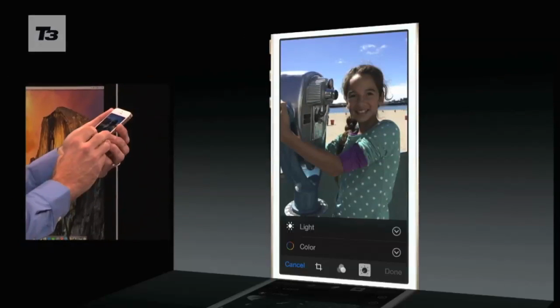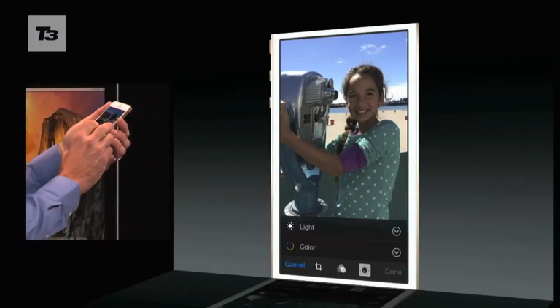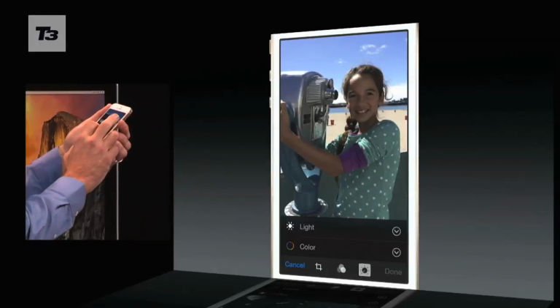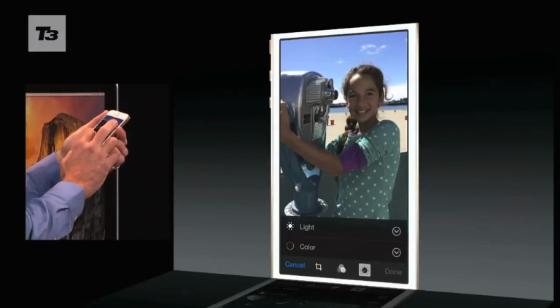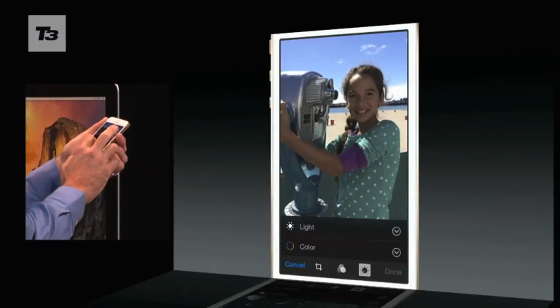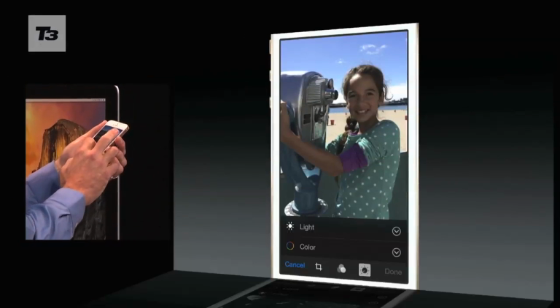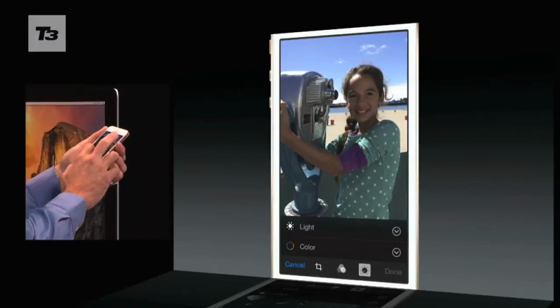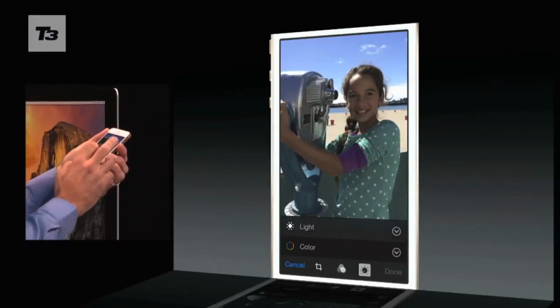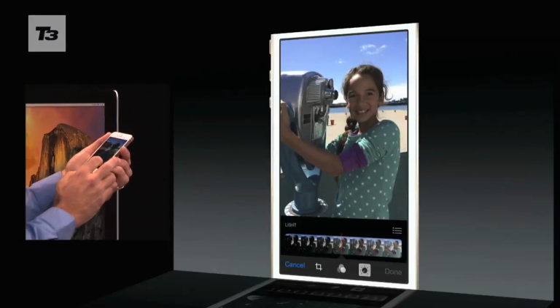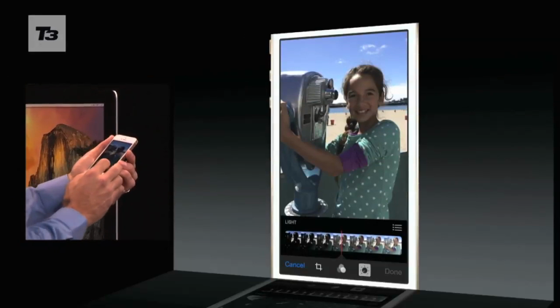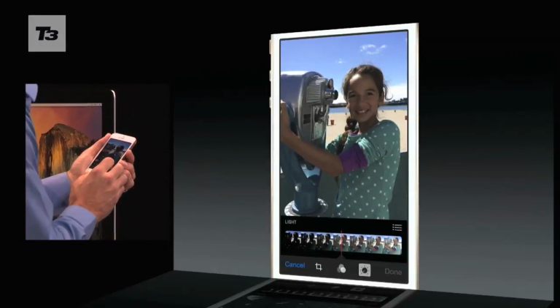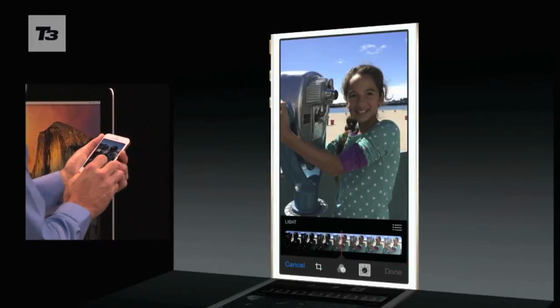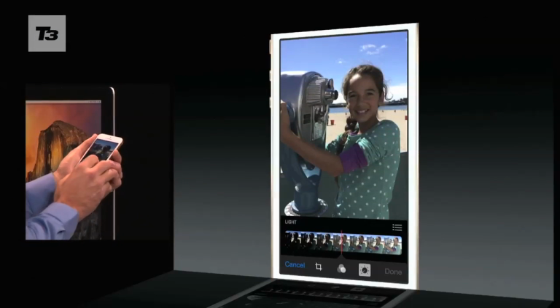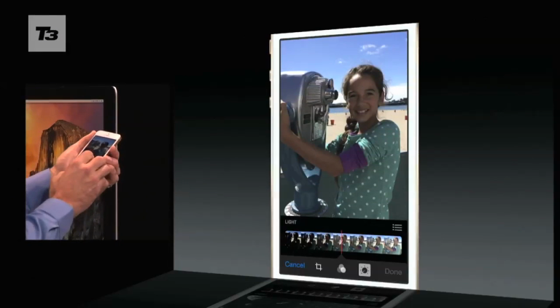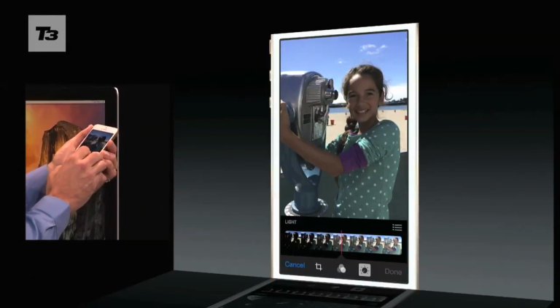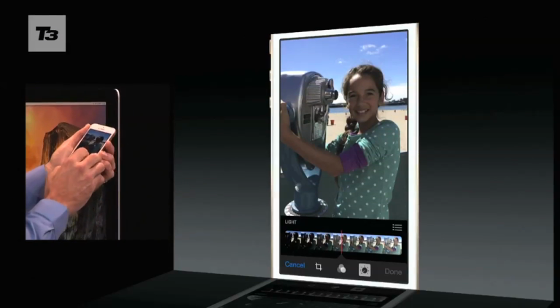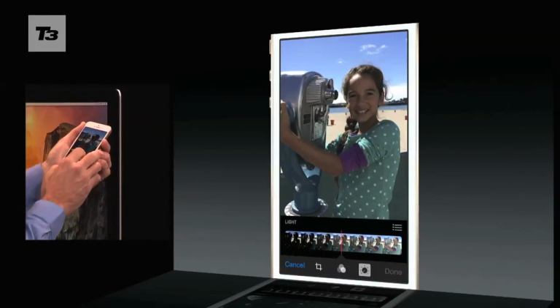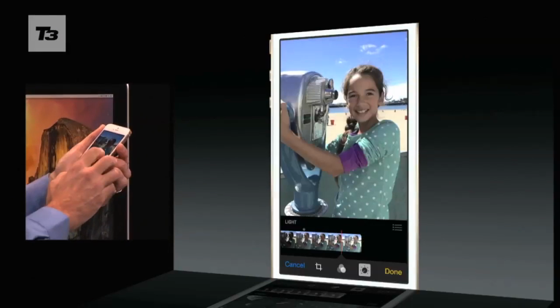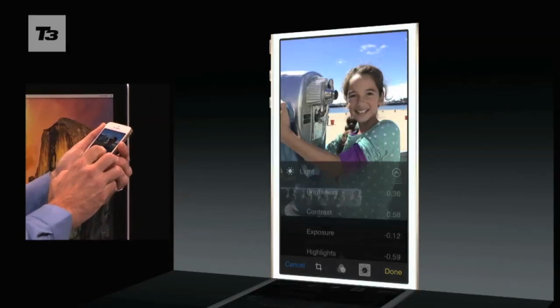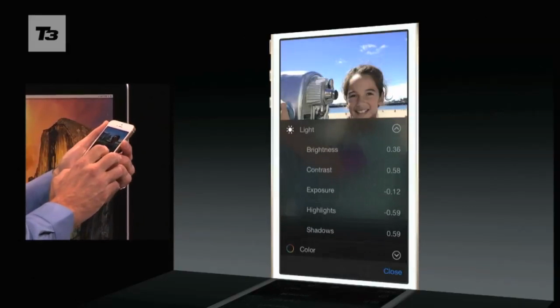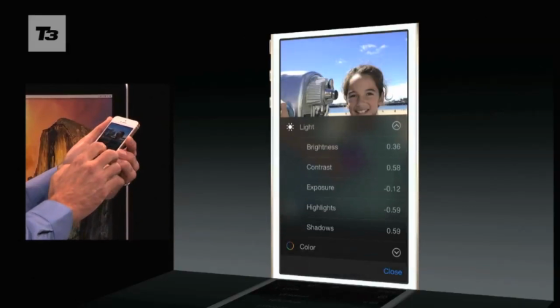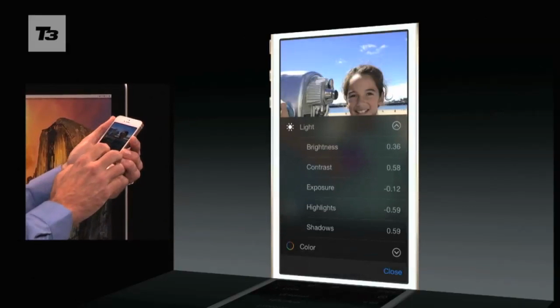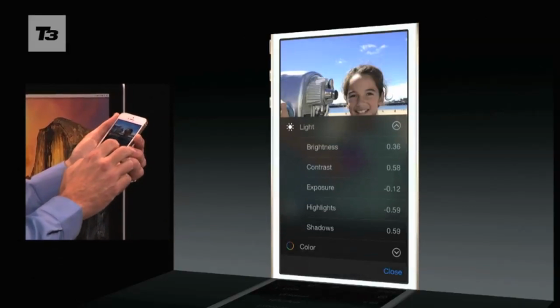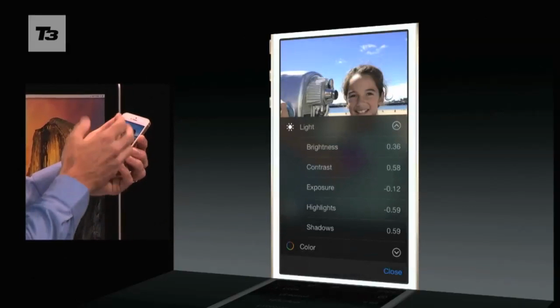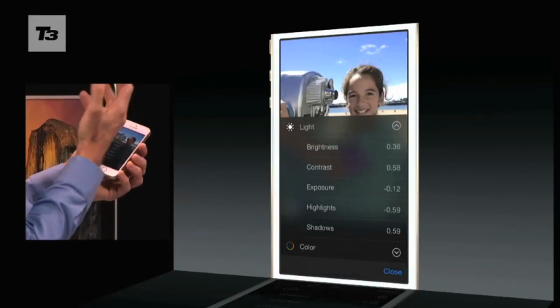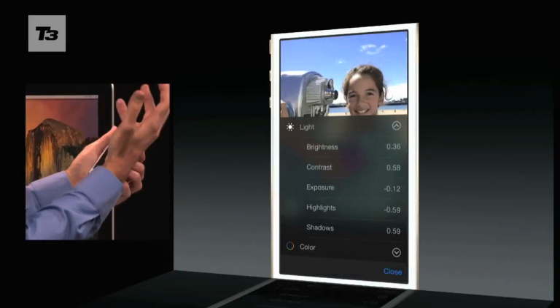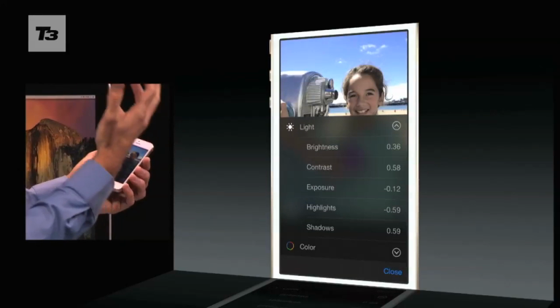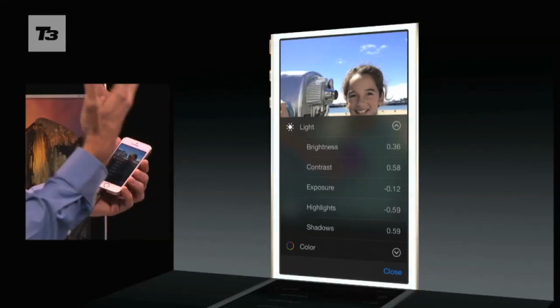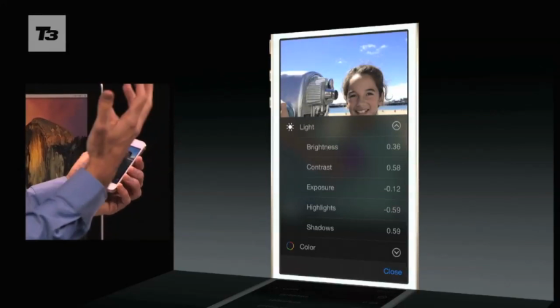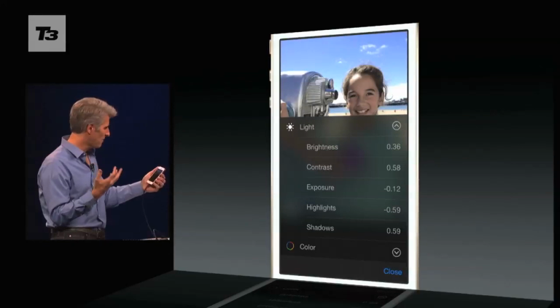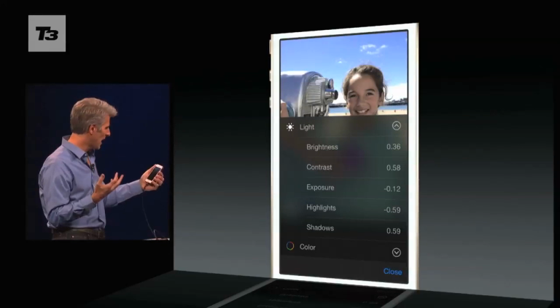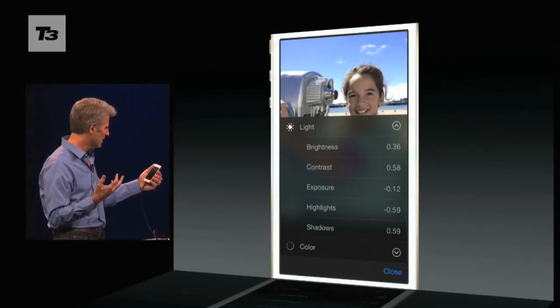Apple has thrown in even more editing features, with auto-cropping, auto-straightening, and smart editing for light and colour, all within the Photos app.